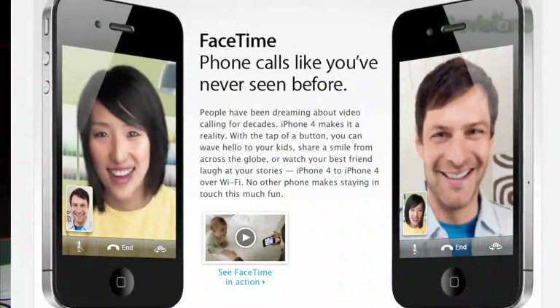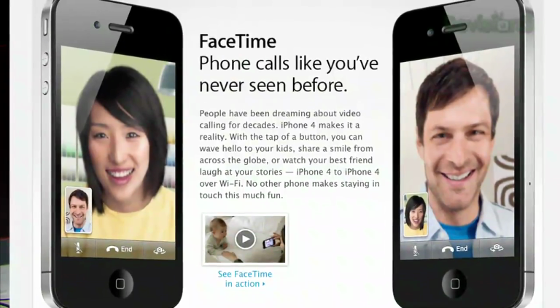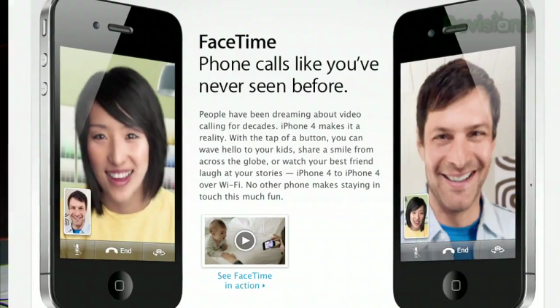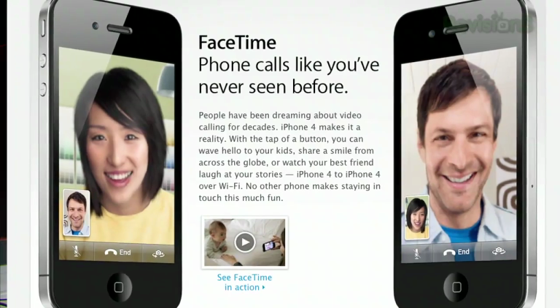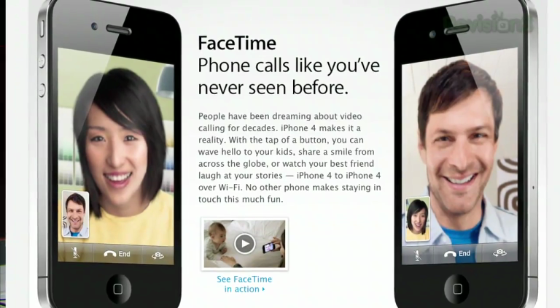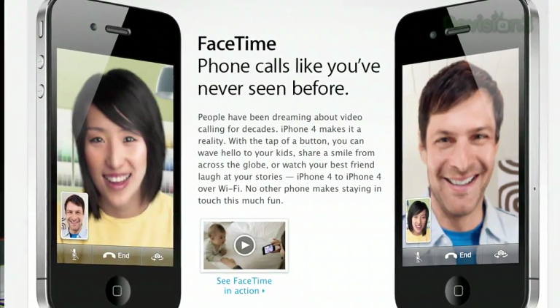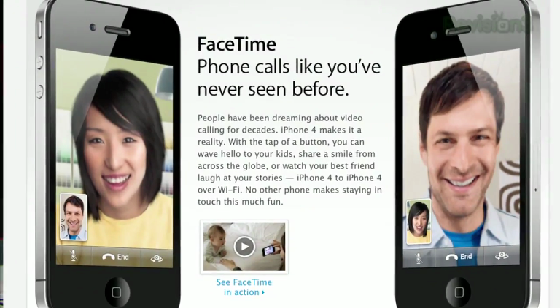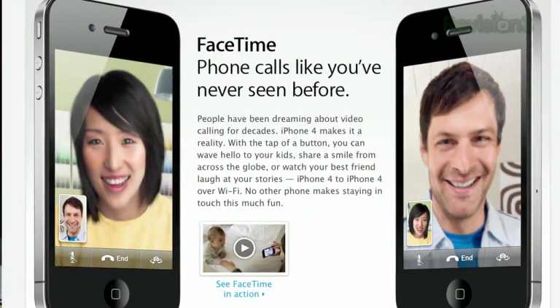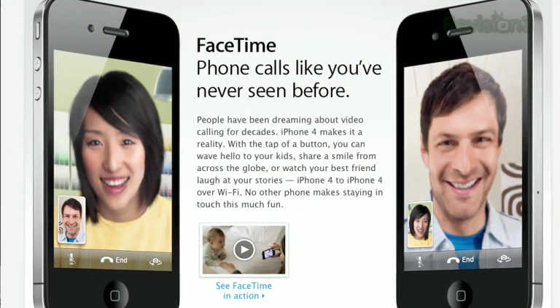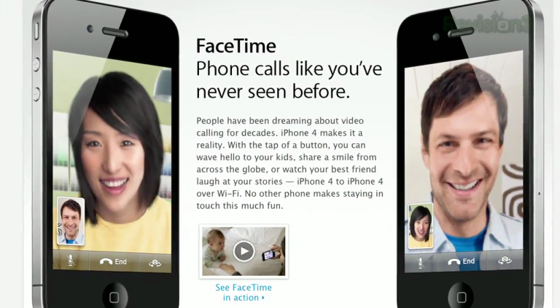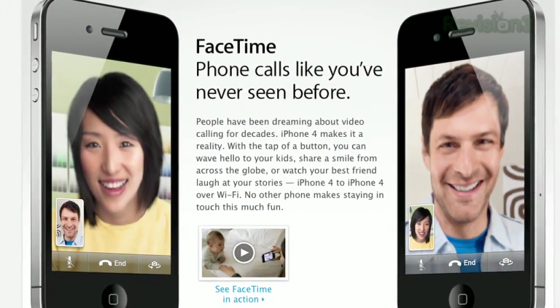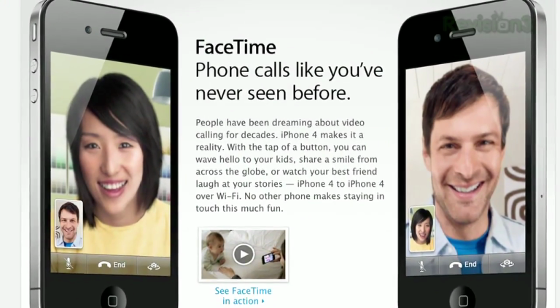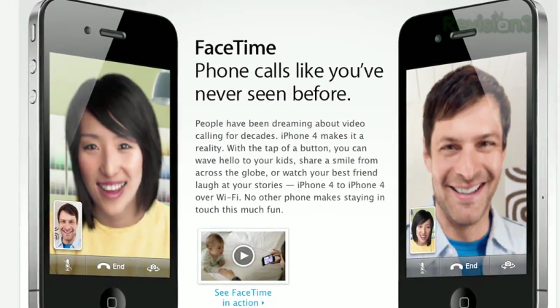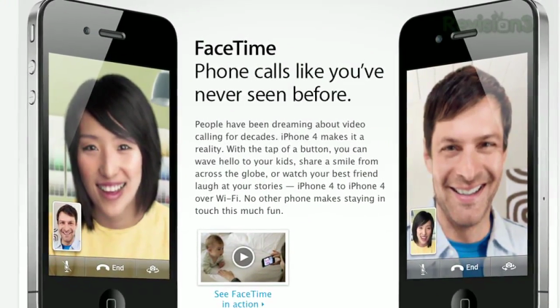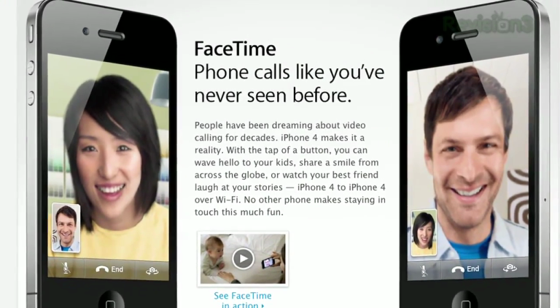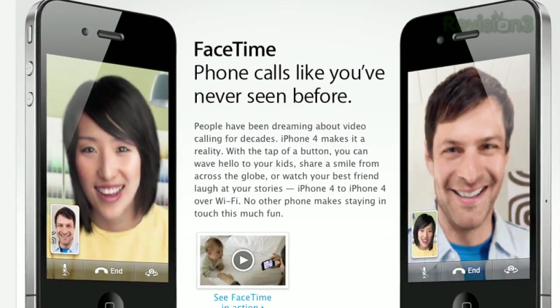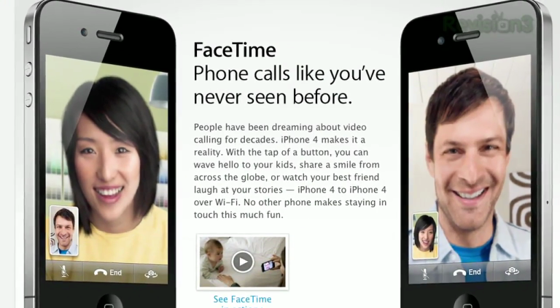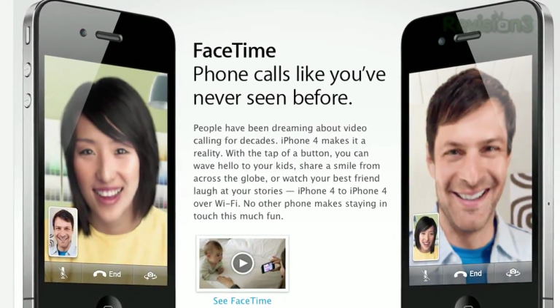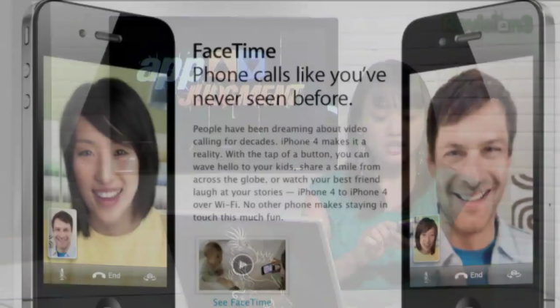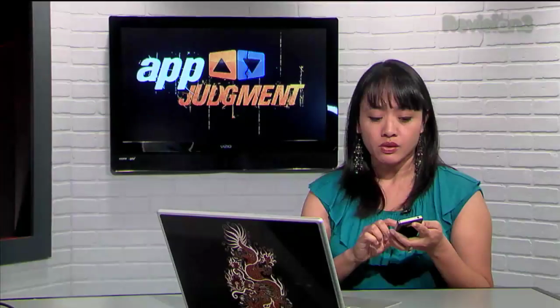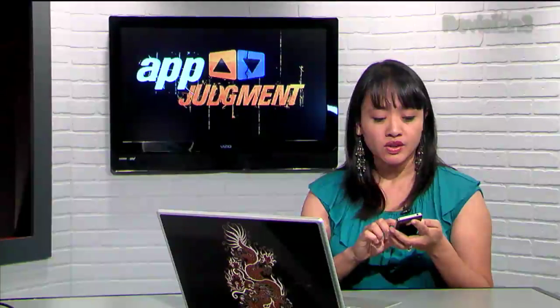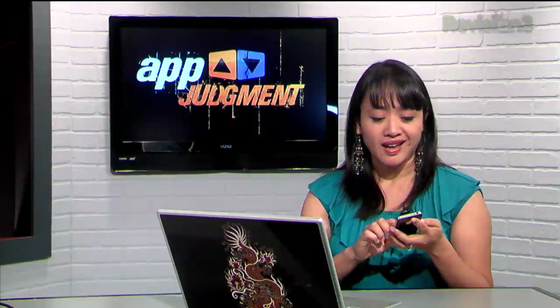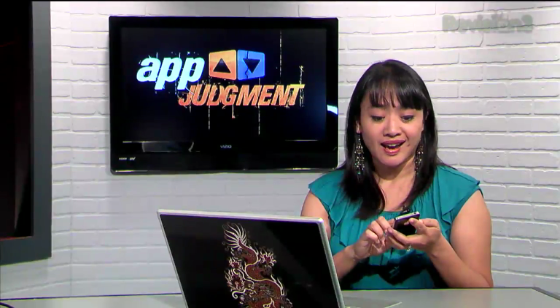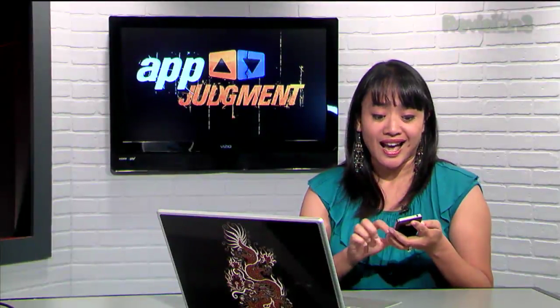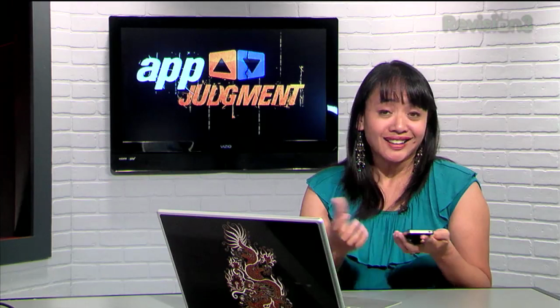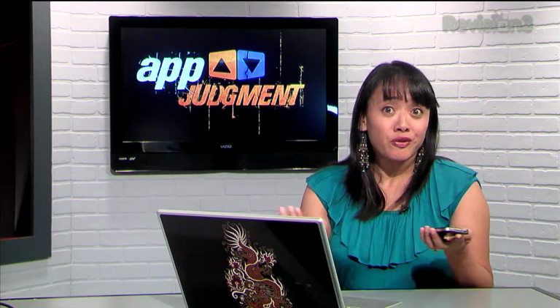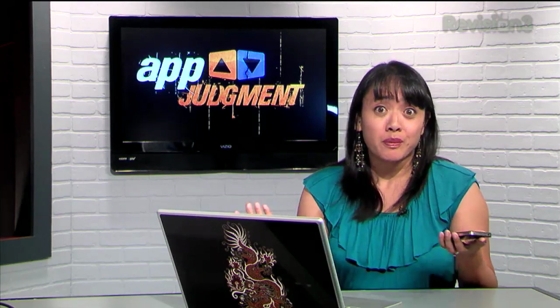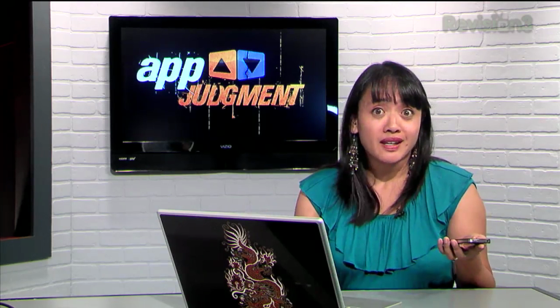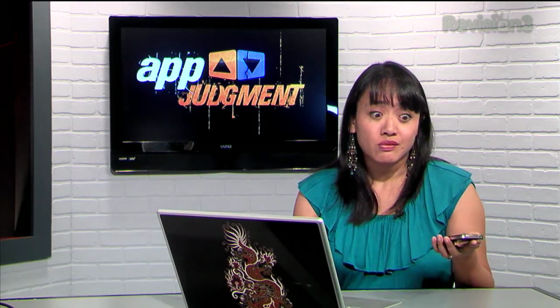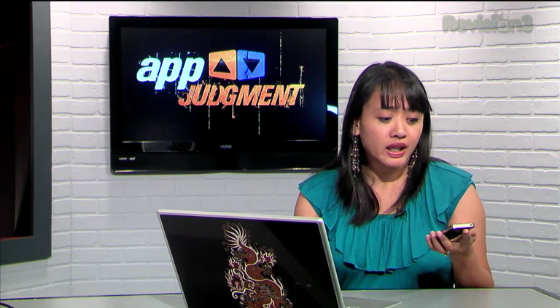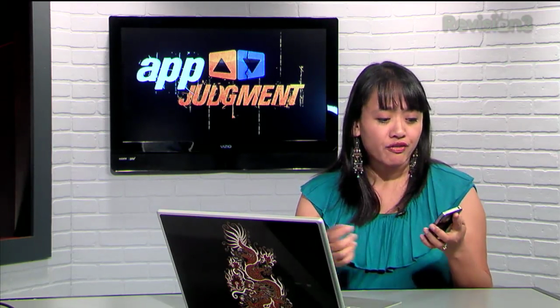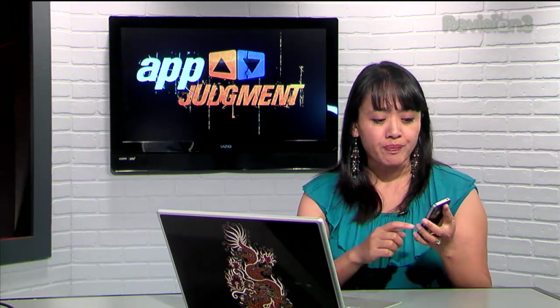Today I'm going to show you FaceTime, which is the video conferencing available for iPhone 4 users. It's very simple to use and, for me, it's really kind of fun.